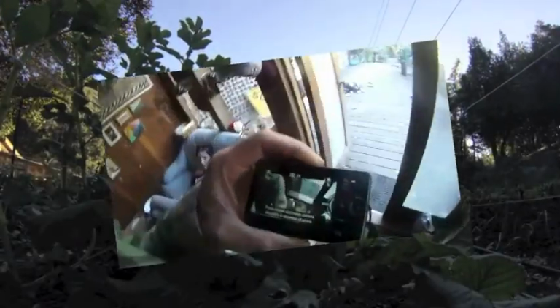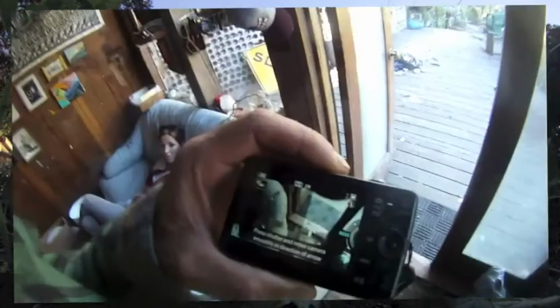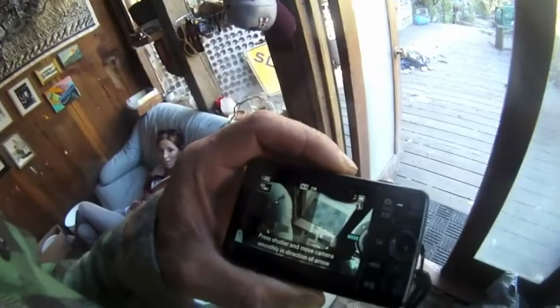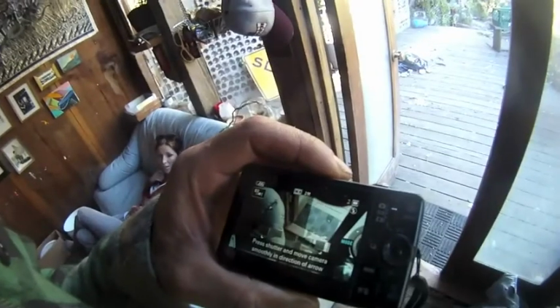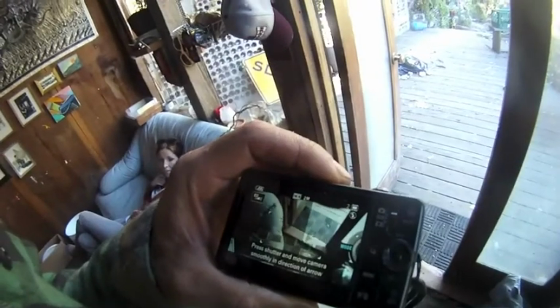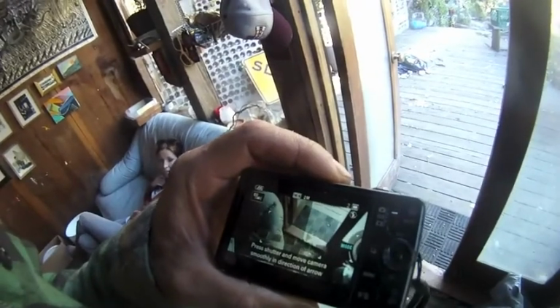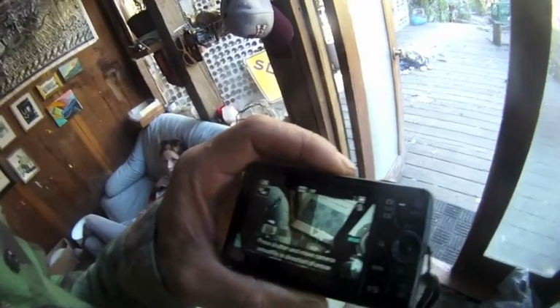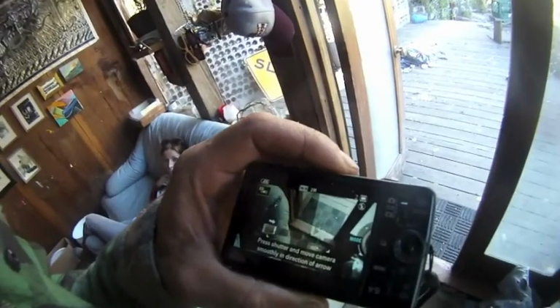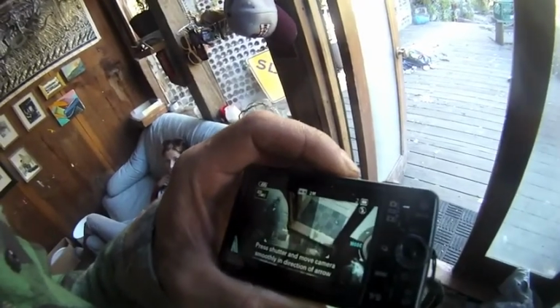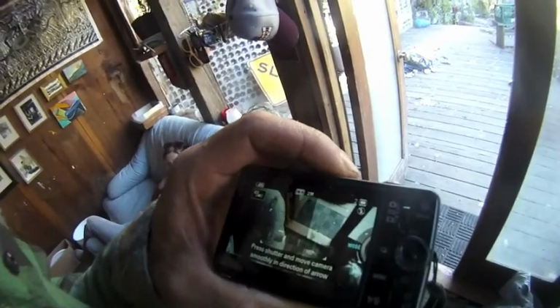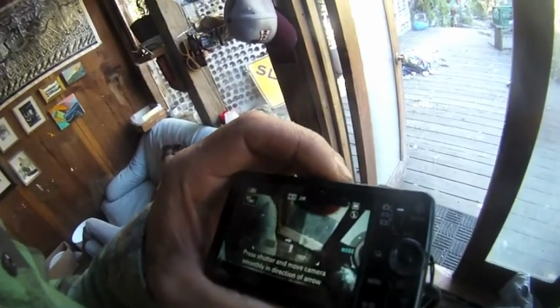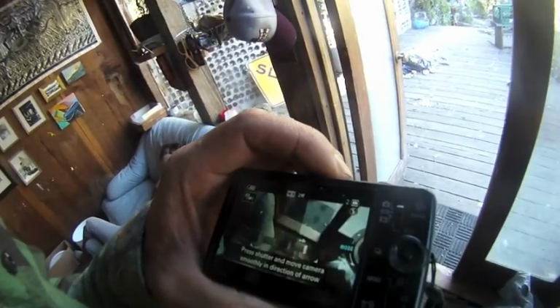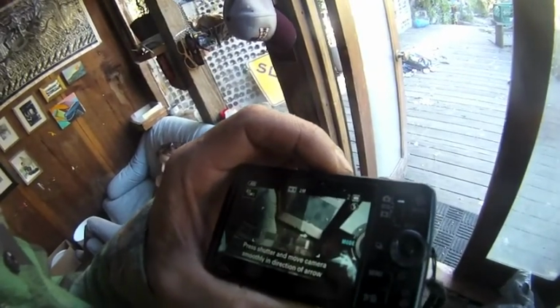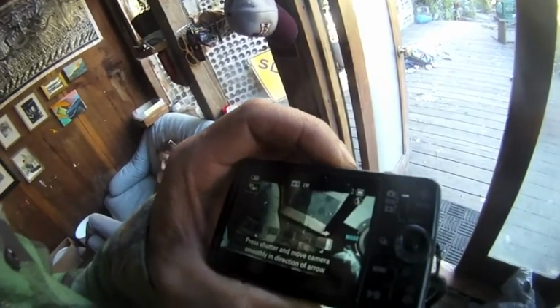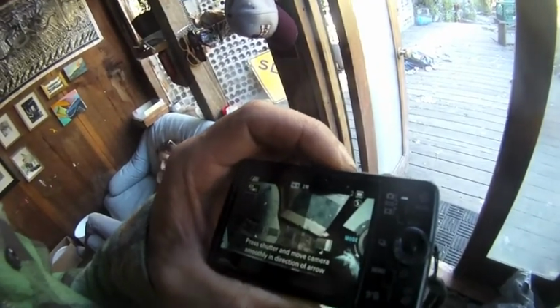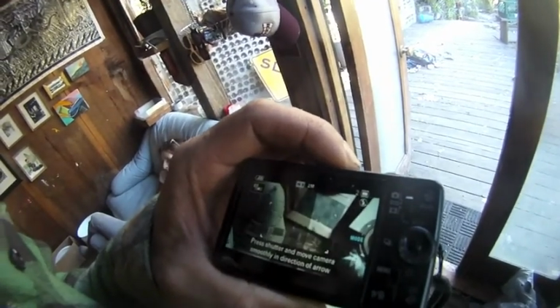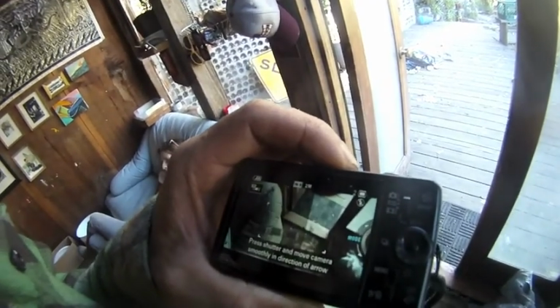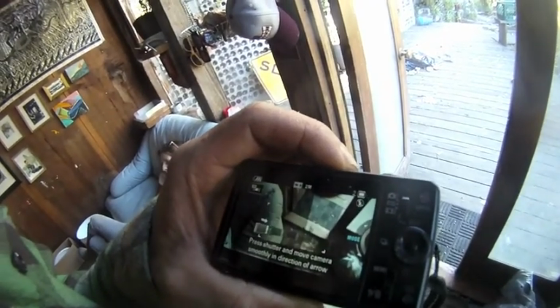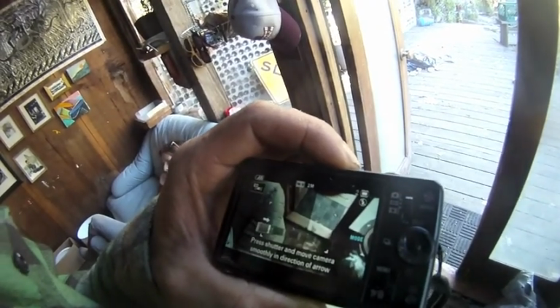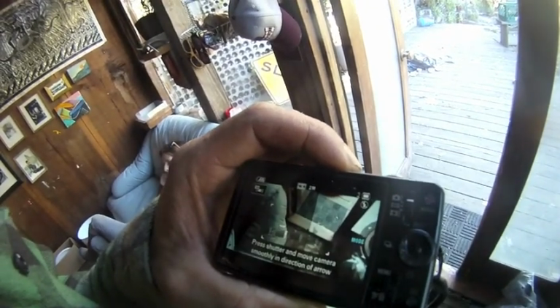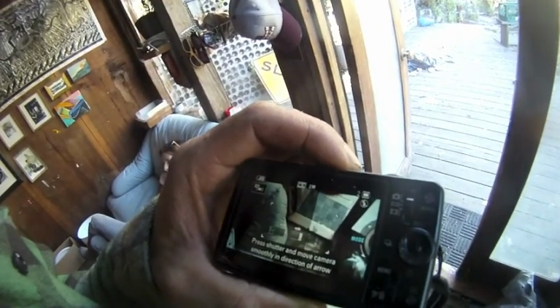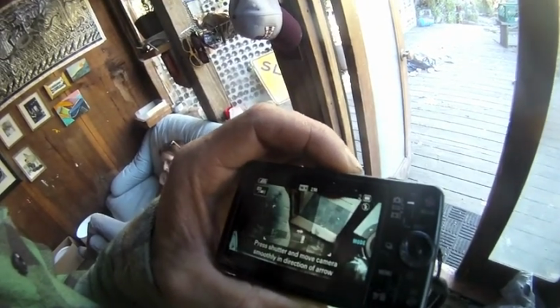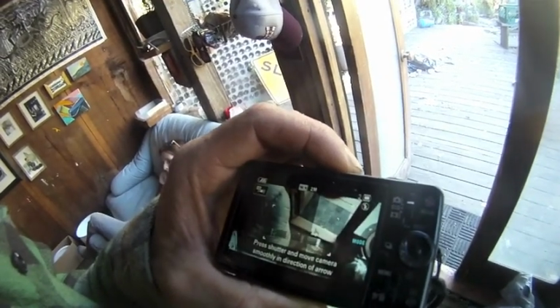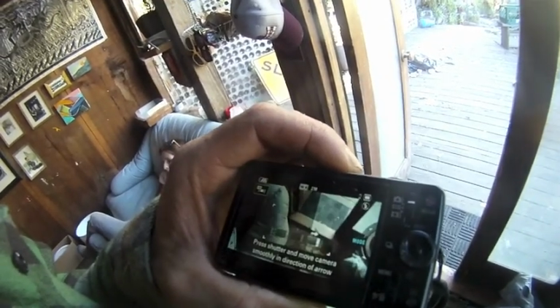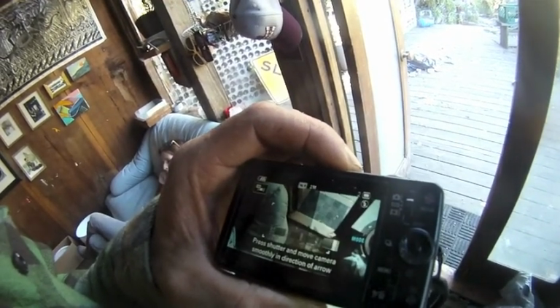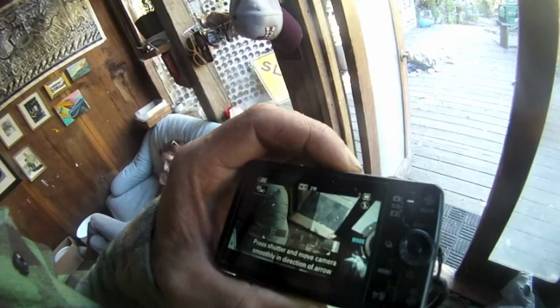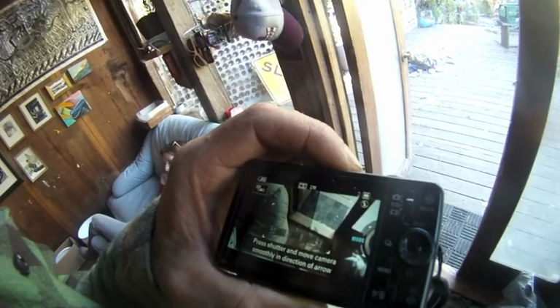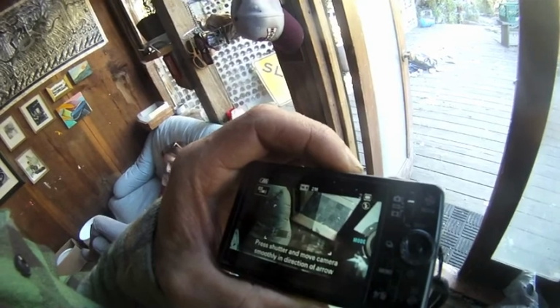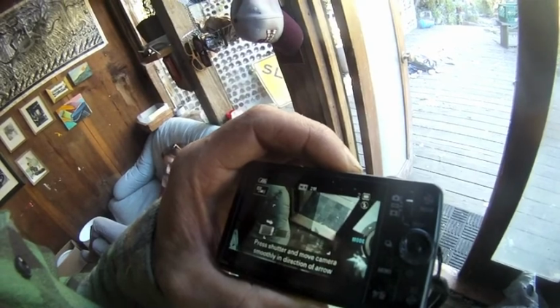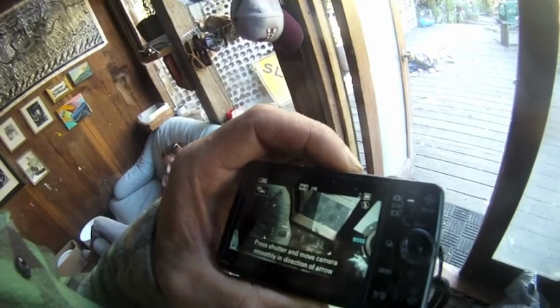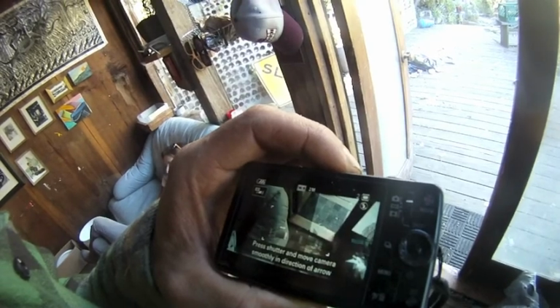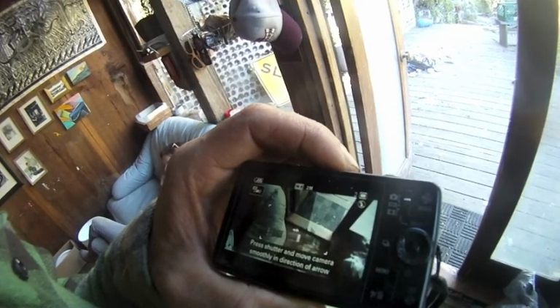My camera turns on but it won't take any pictures or video or playback video.